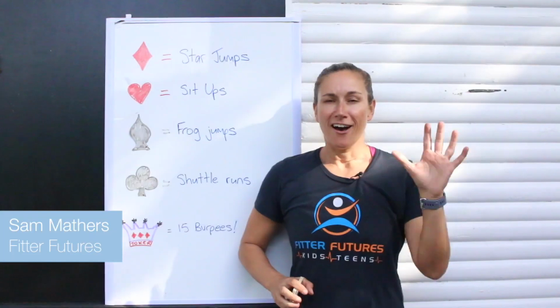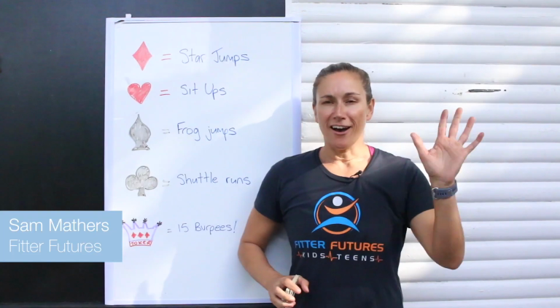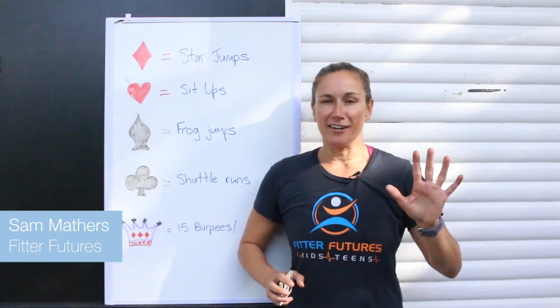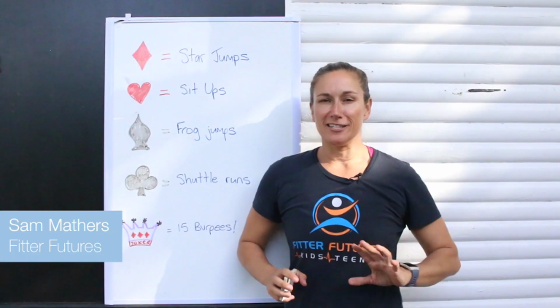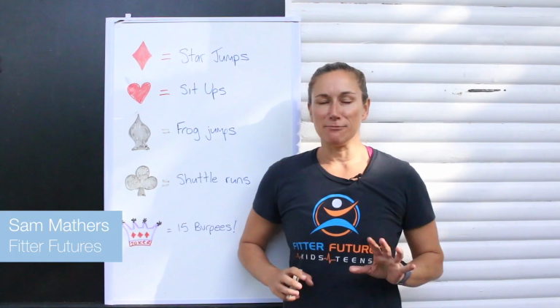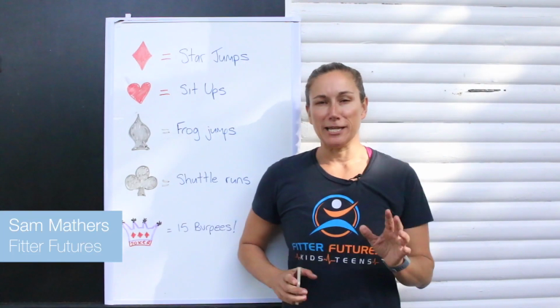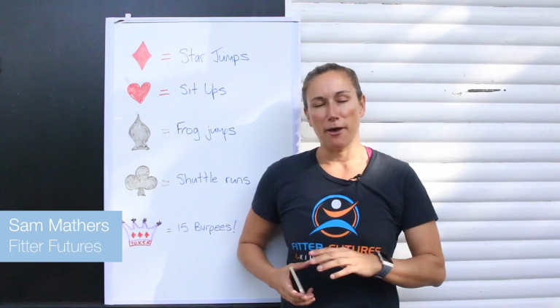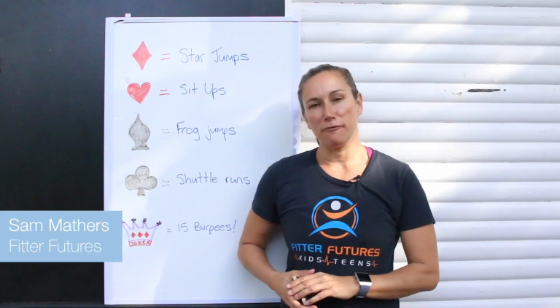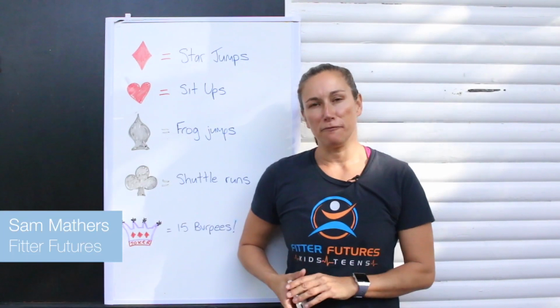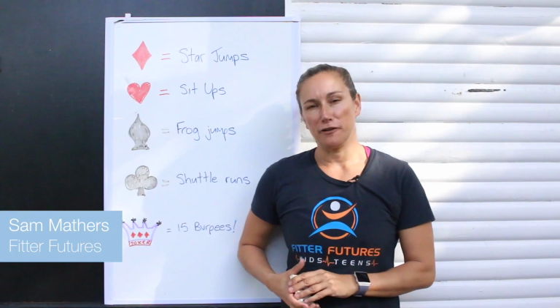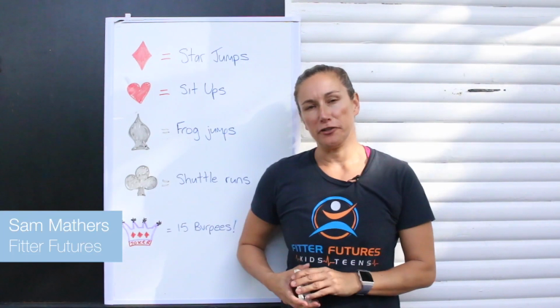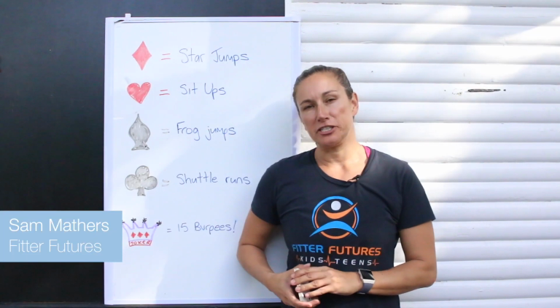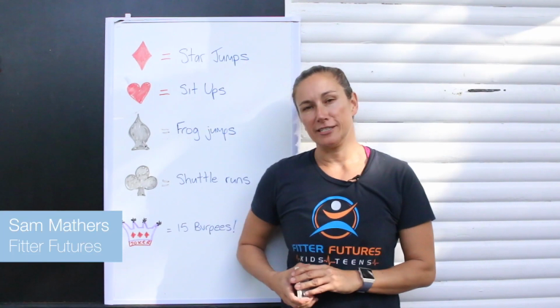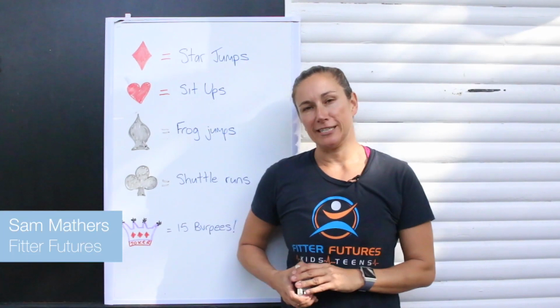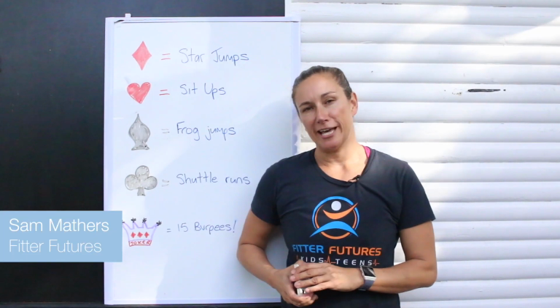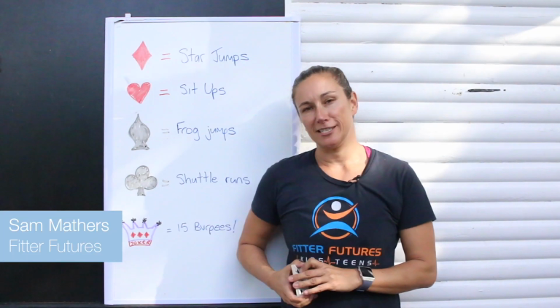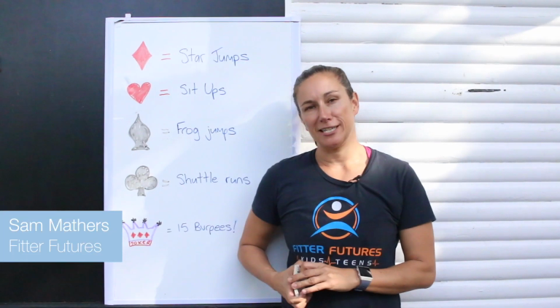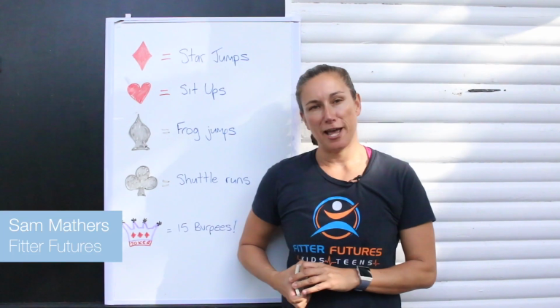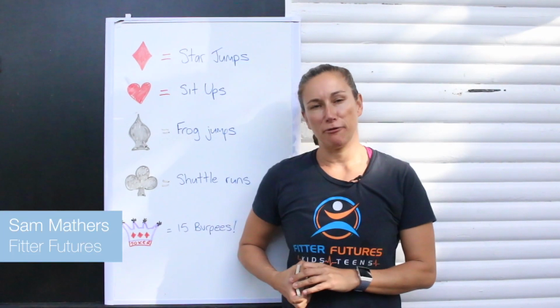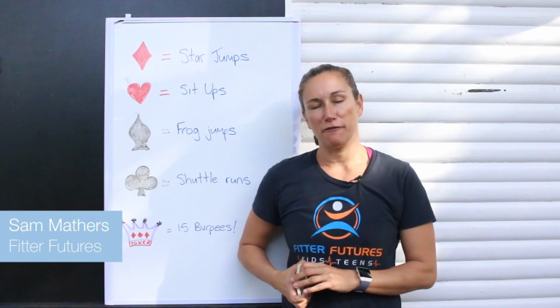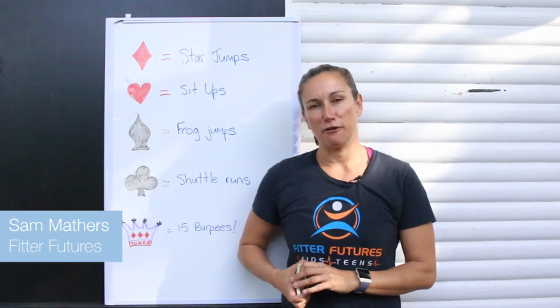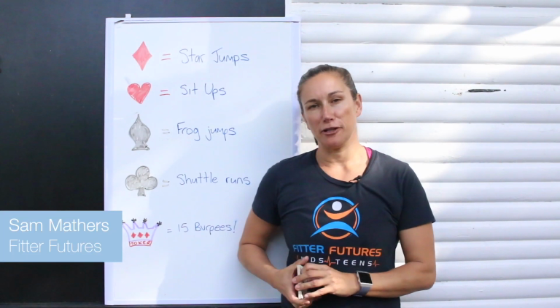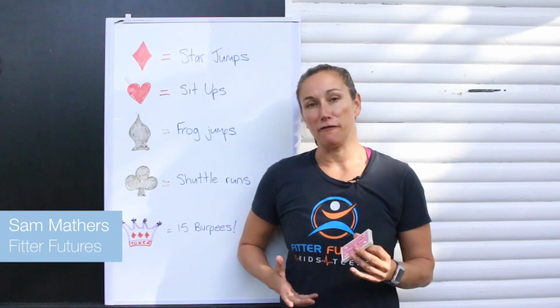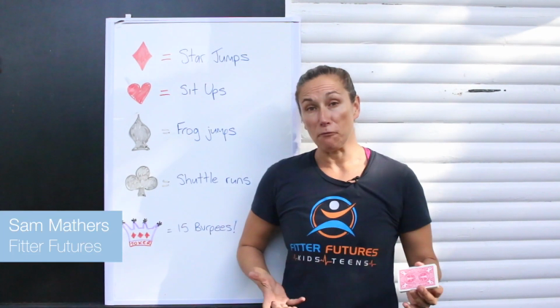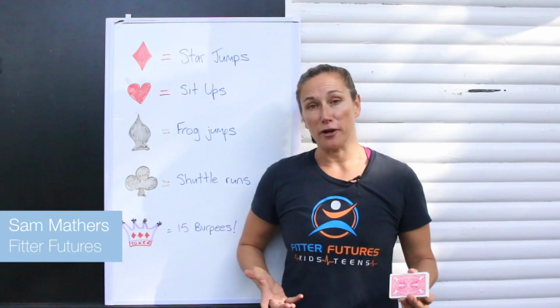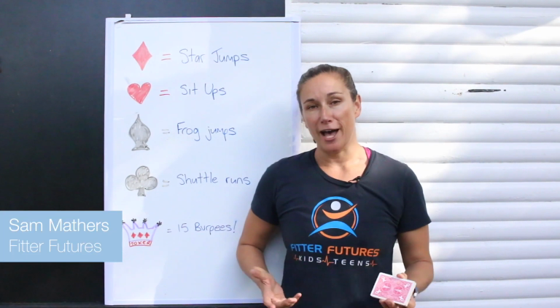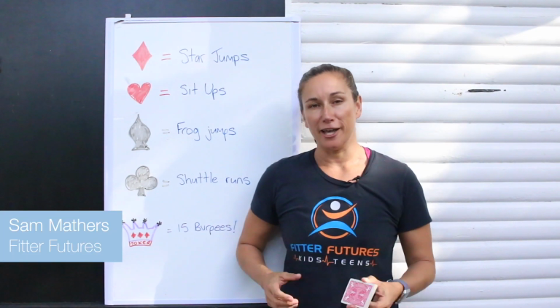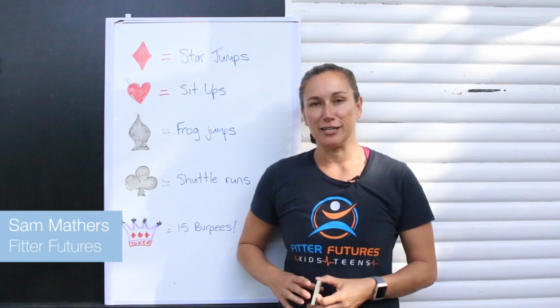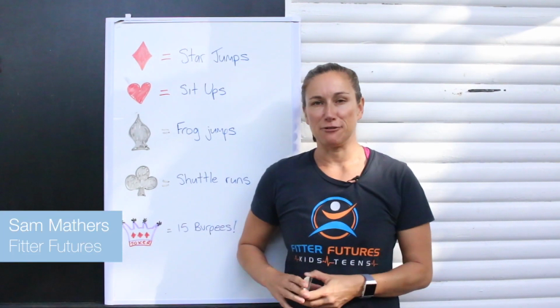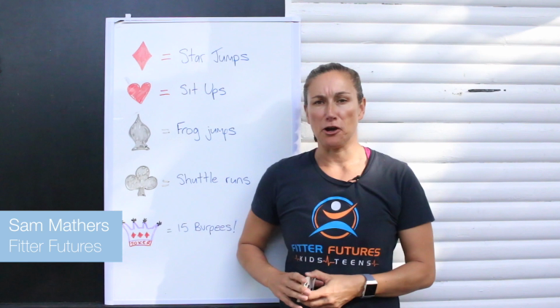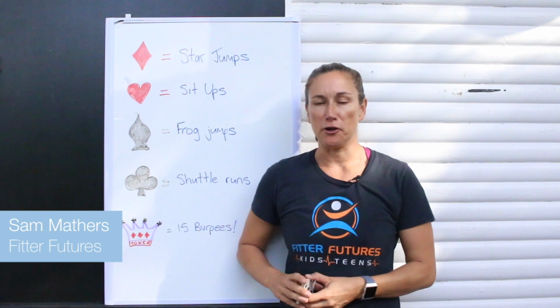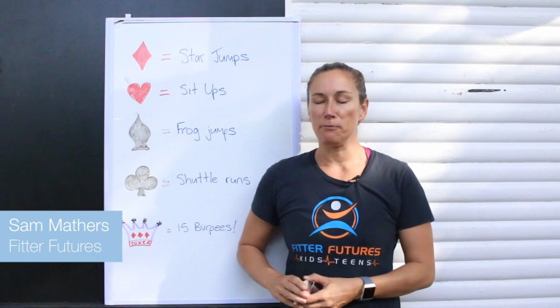Hi guys, I'm Sam from Fitterfutures and today we've got a really fun workout you can do at home.